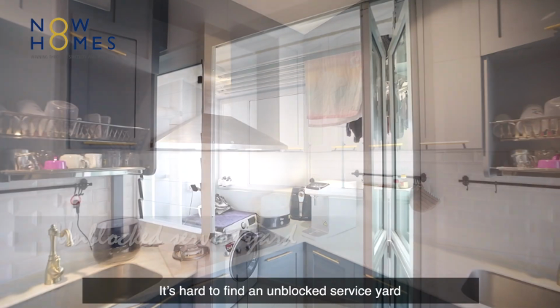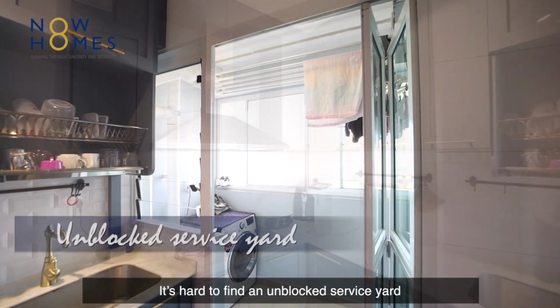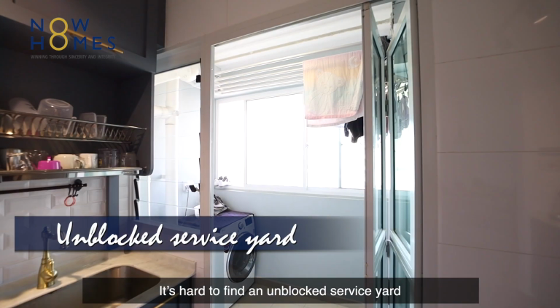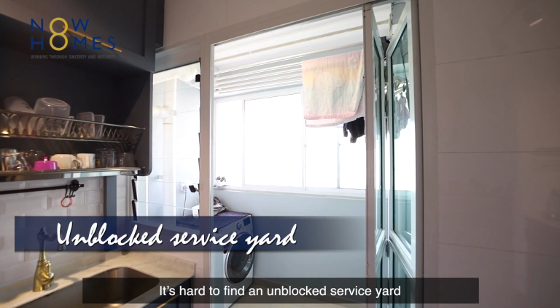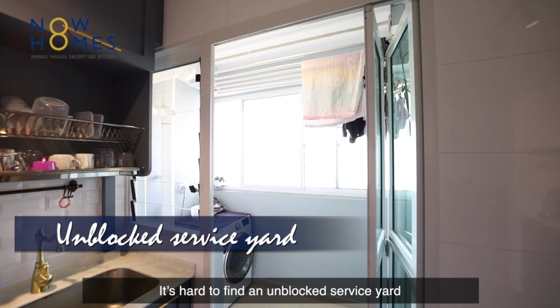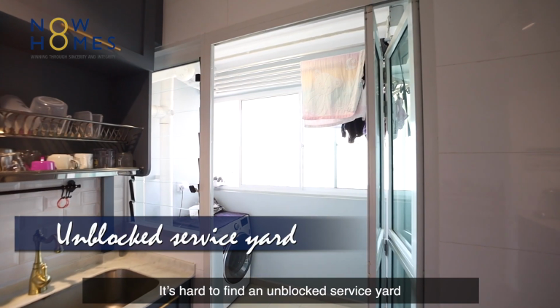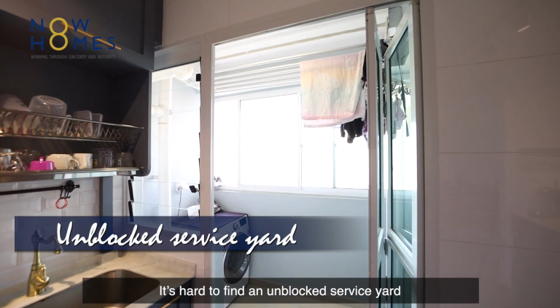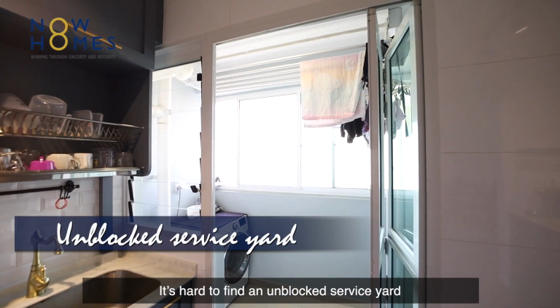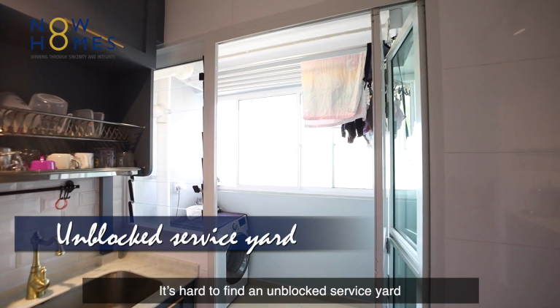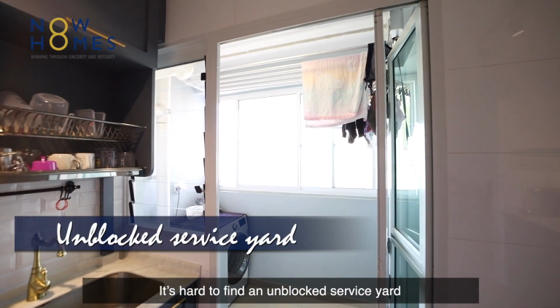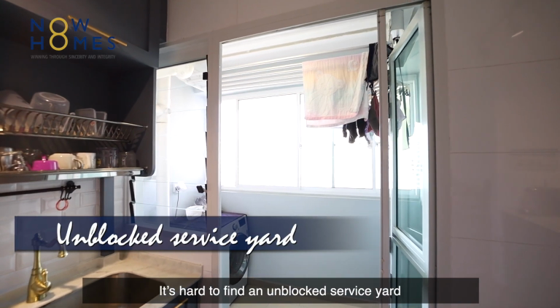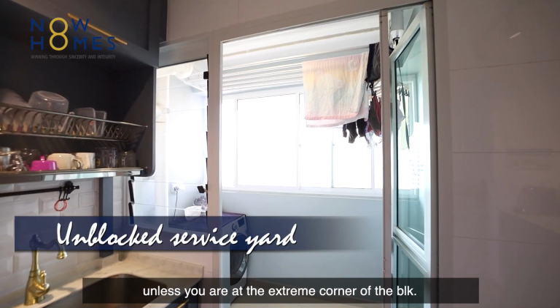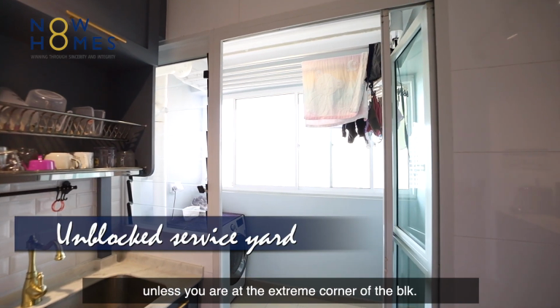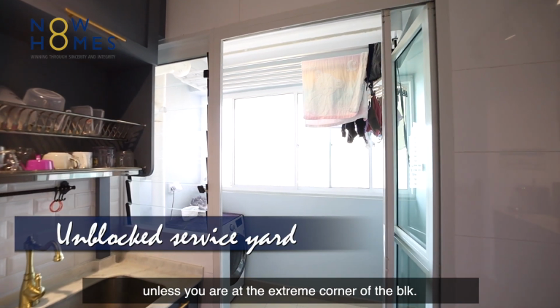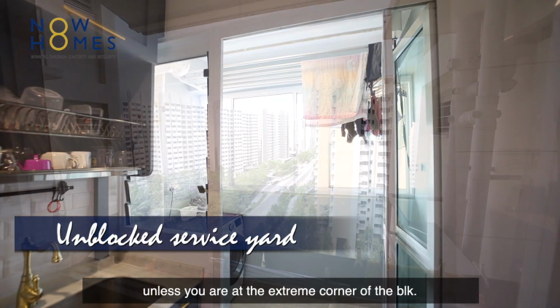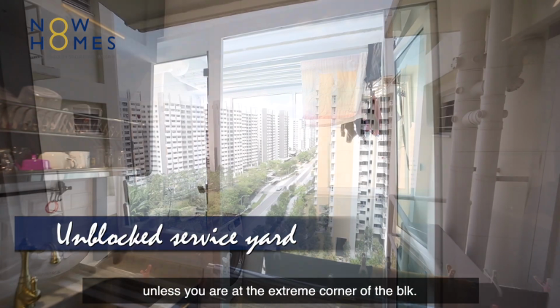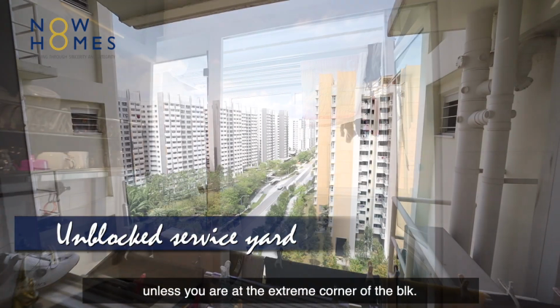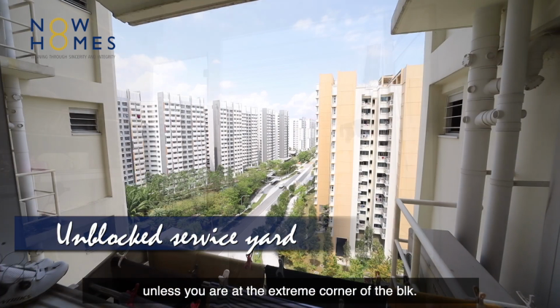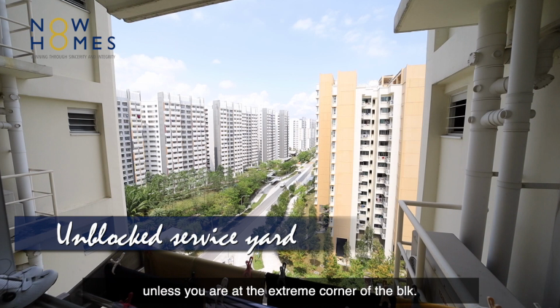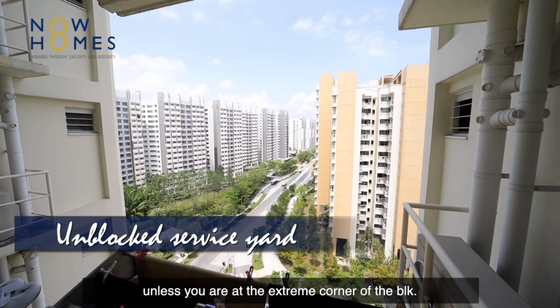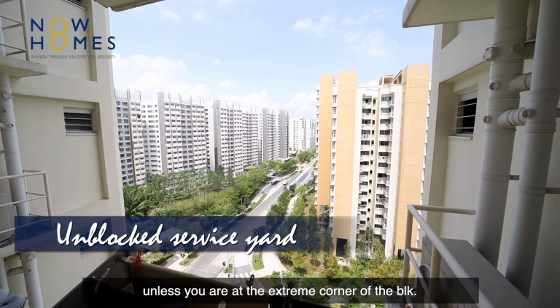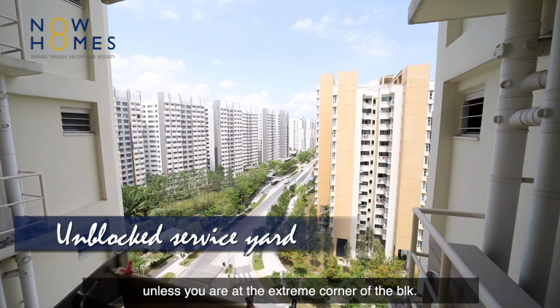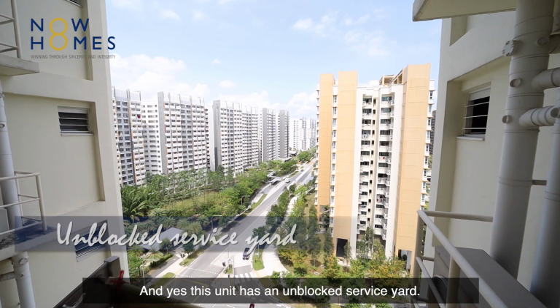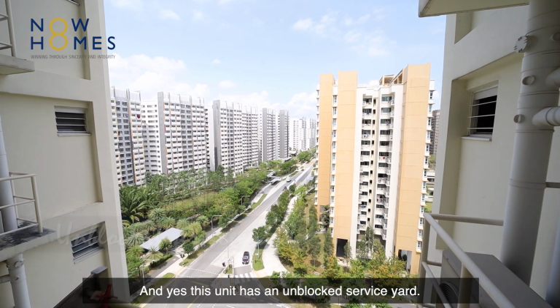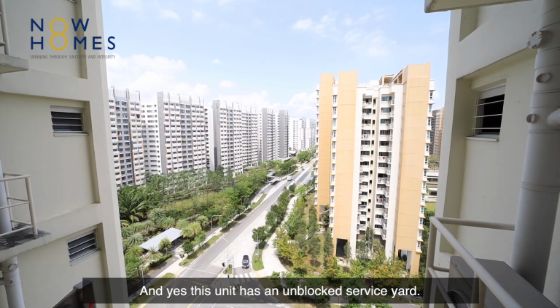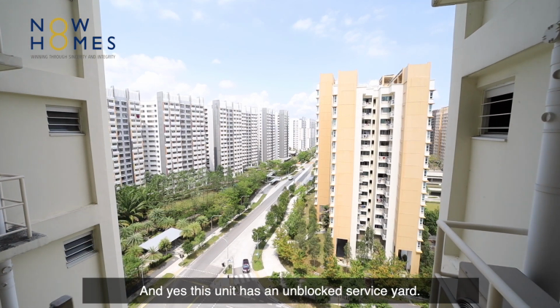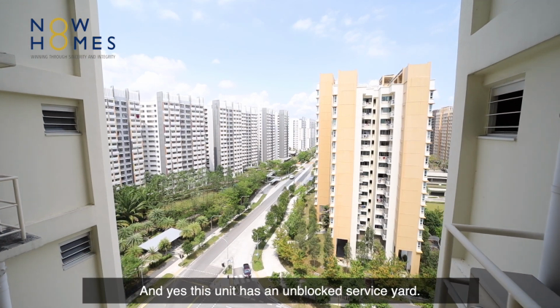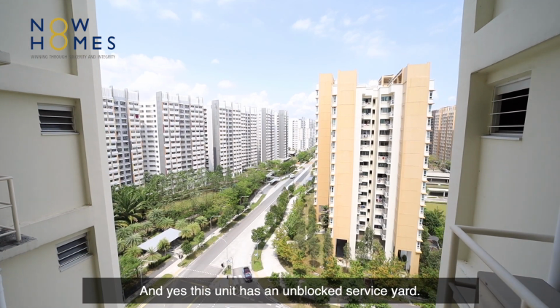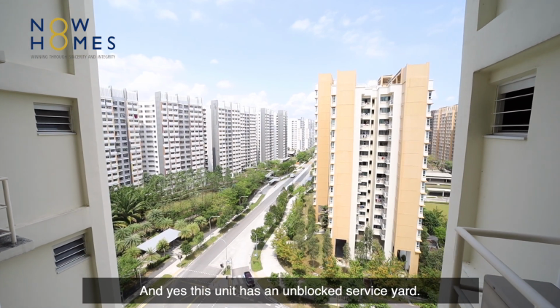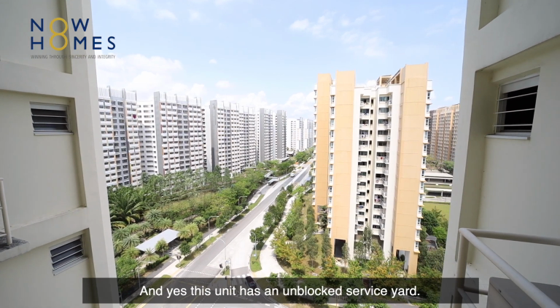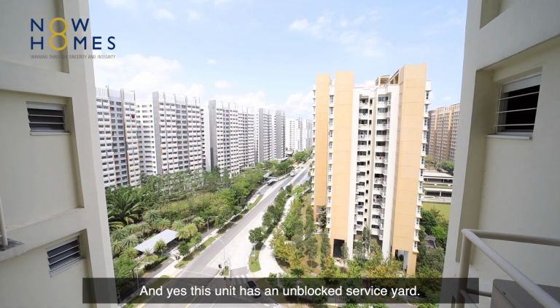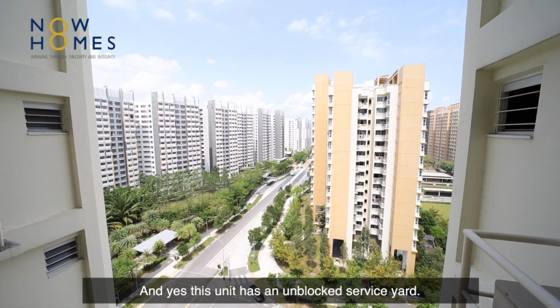It's hard to find an unblocked service yard unless you are at the extreme corner of the block — and yes, this unit has an unblocked service yard.